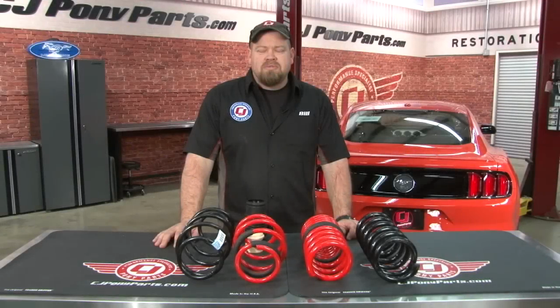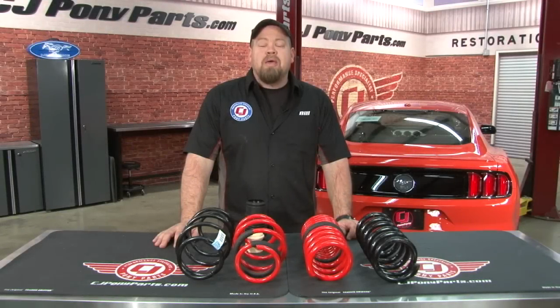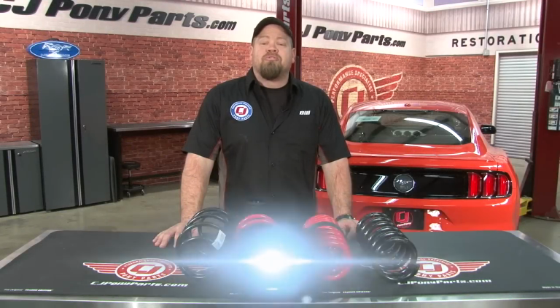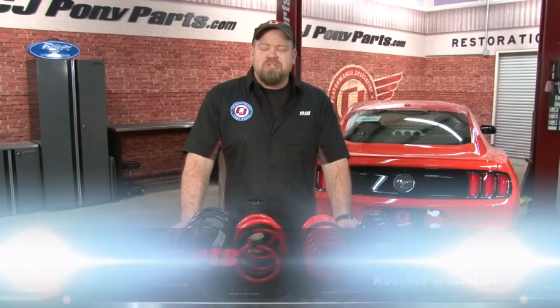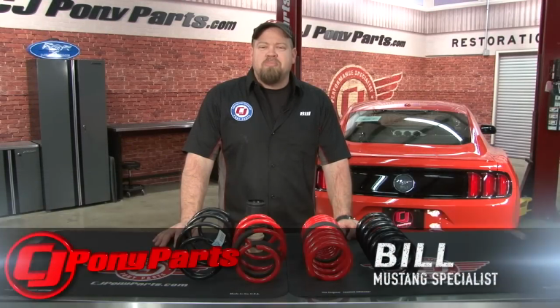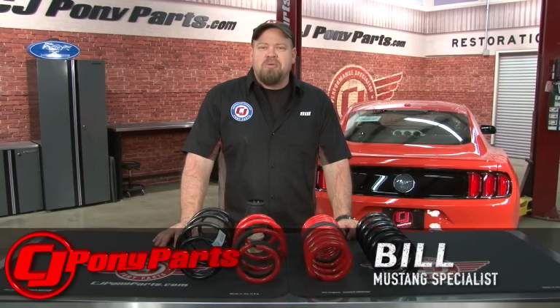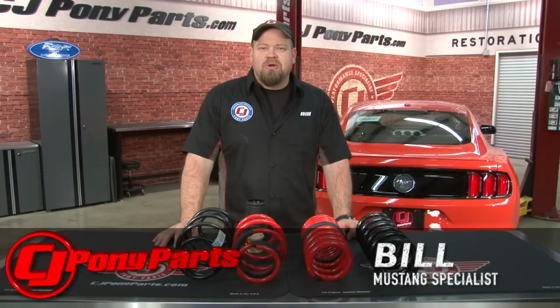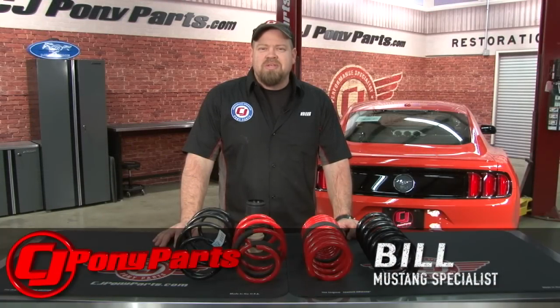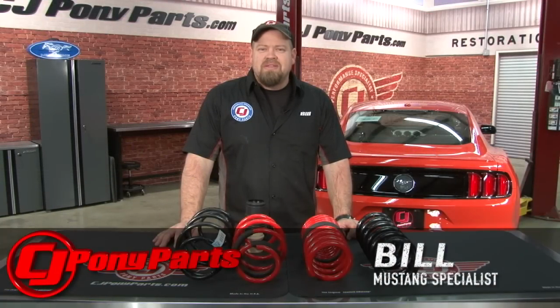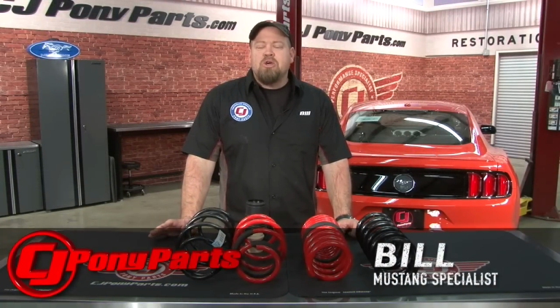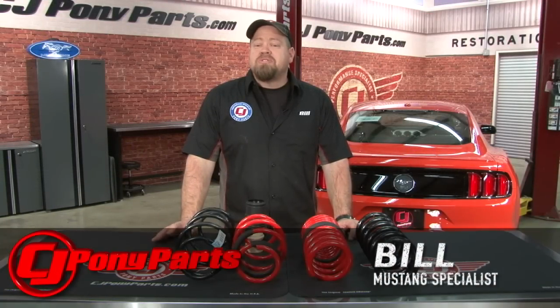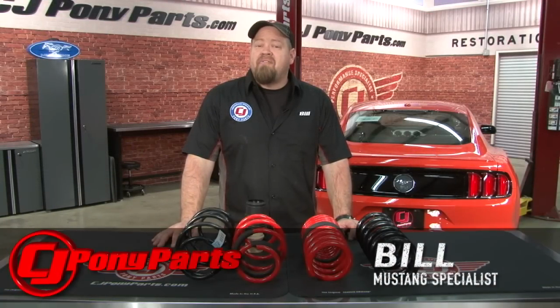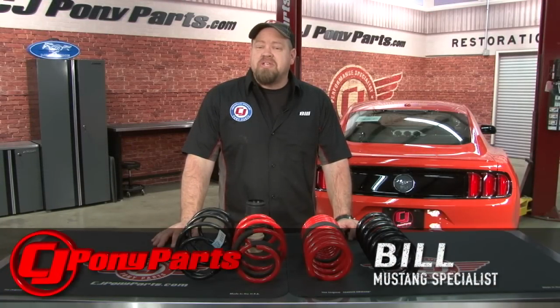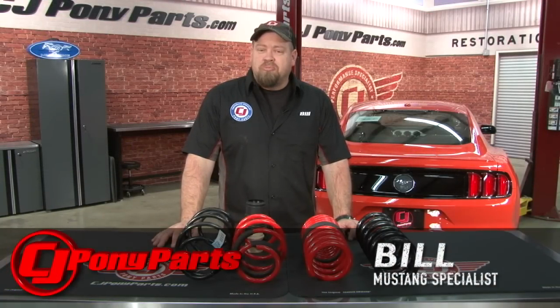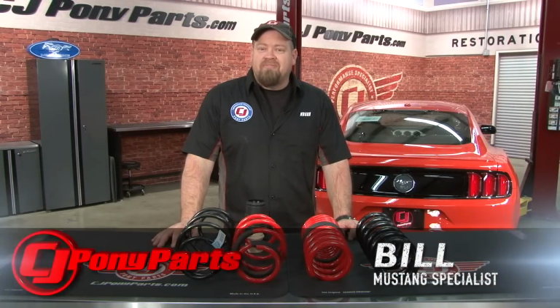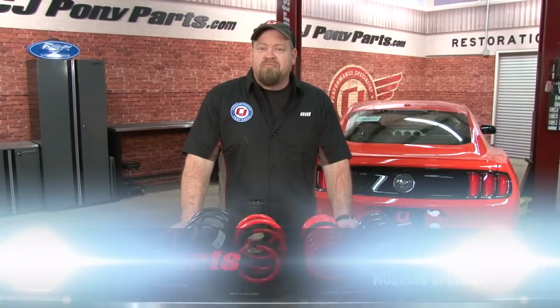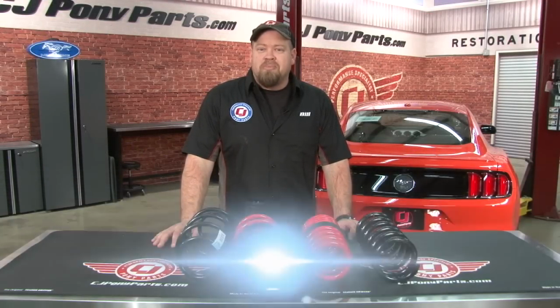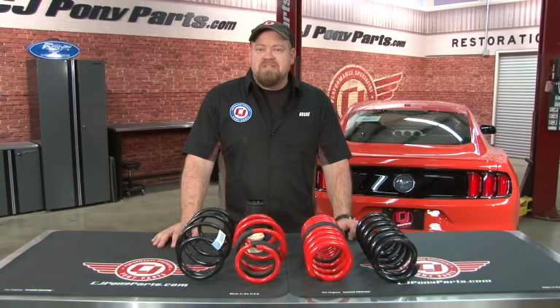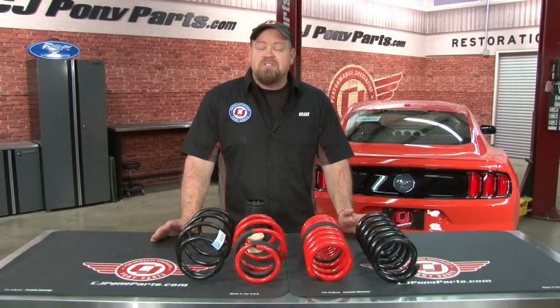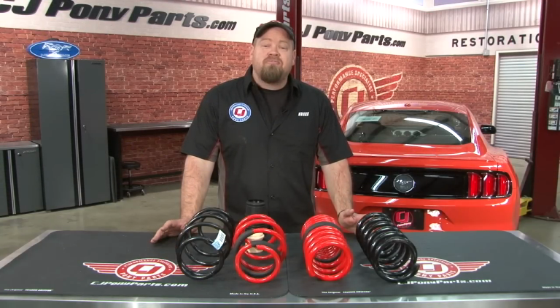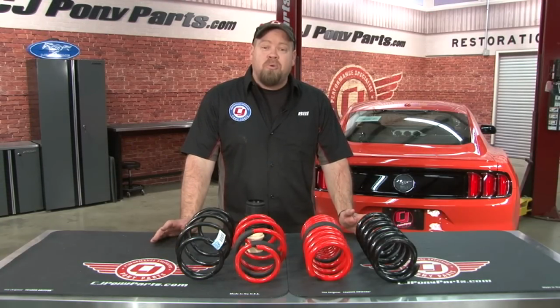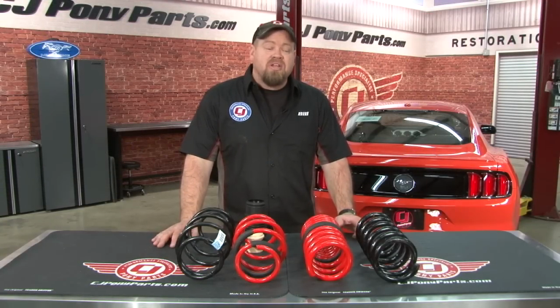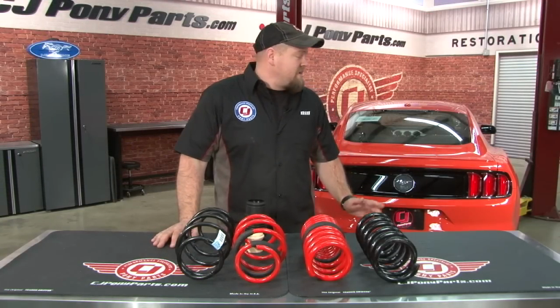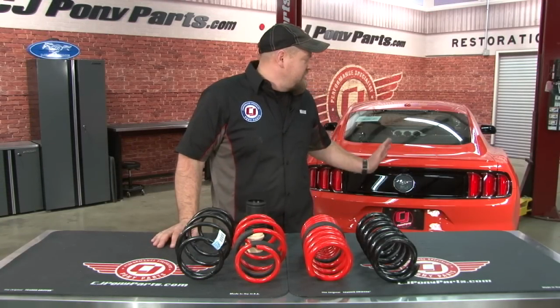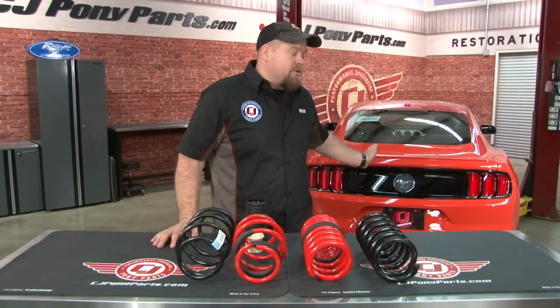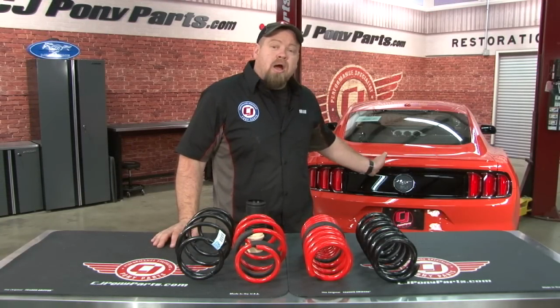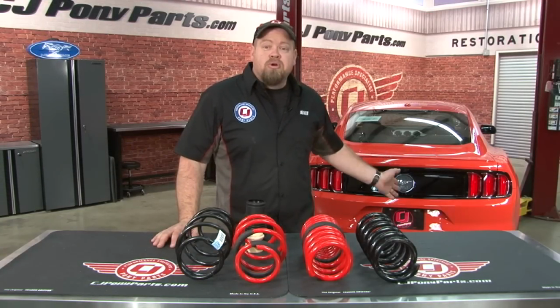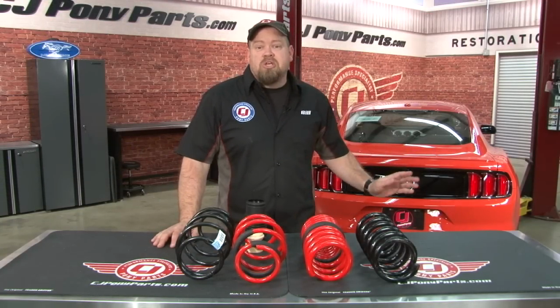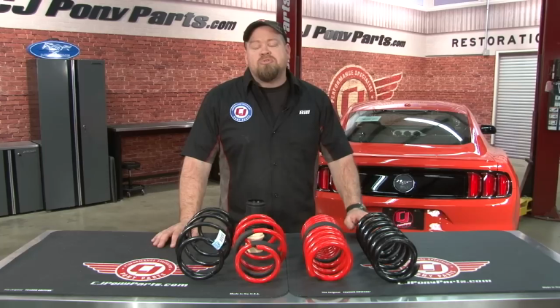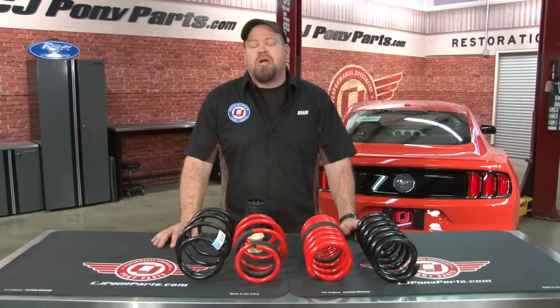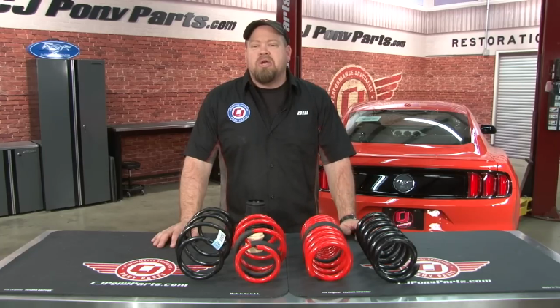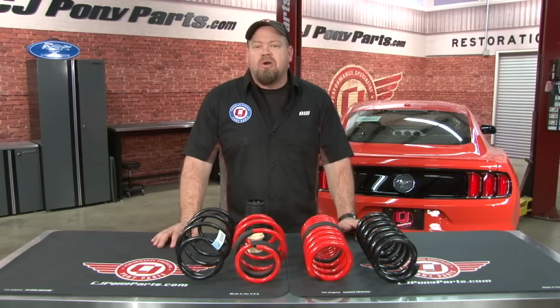Hi, I'm Bill from CJ Pony Parts. The EcoBoost is obviously a new platform for the Mustang and so far we're having a lot of fun with our Comp Orange EcoBoost project car.